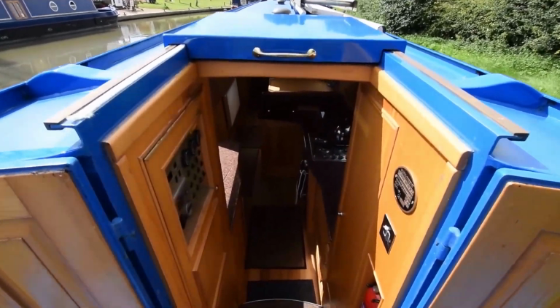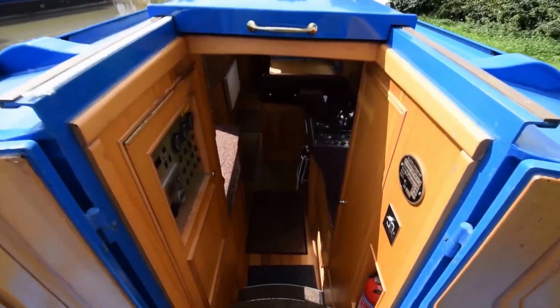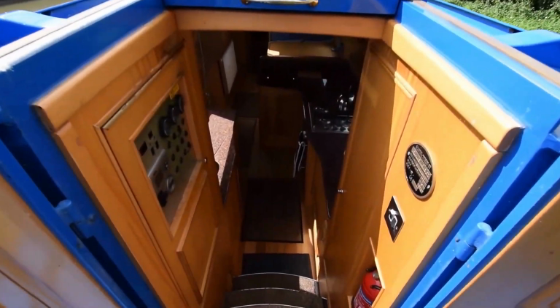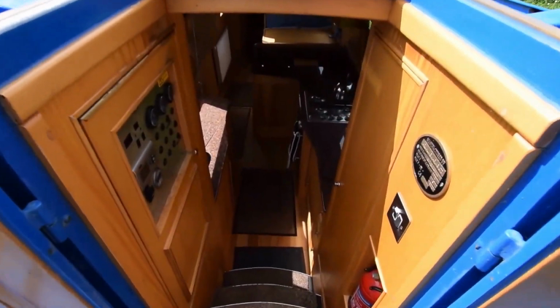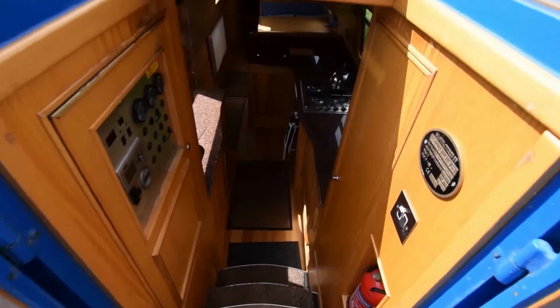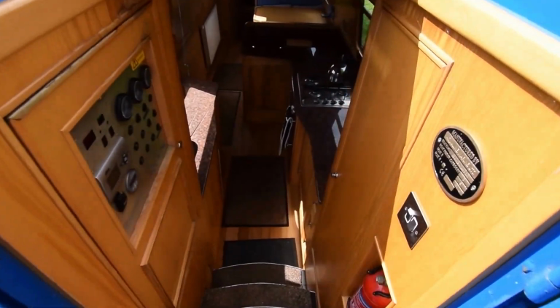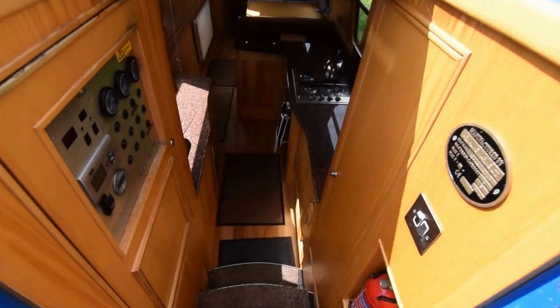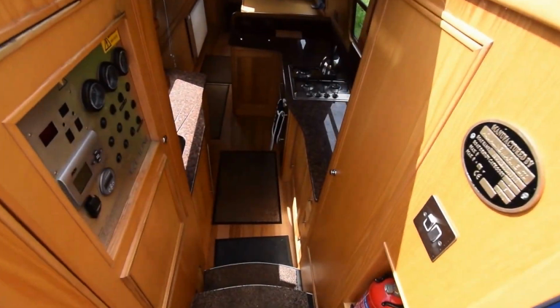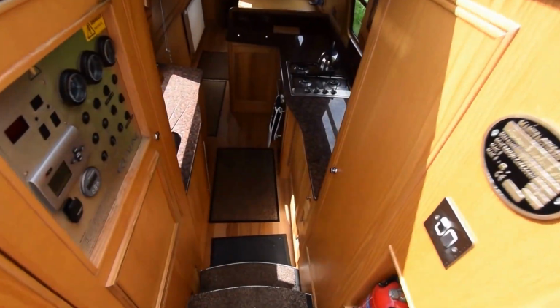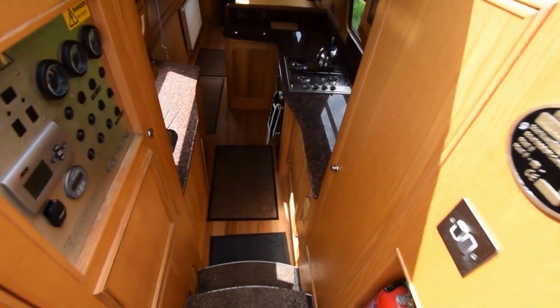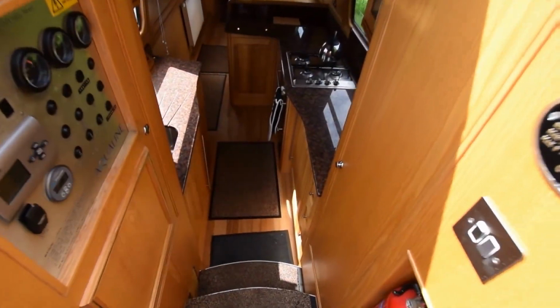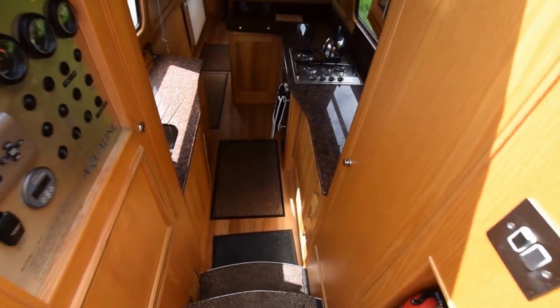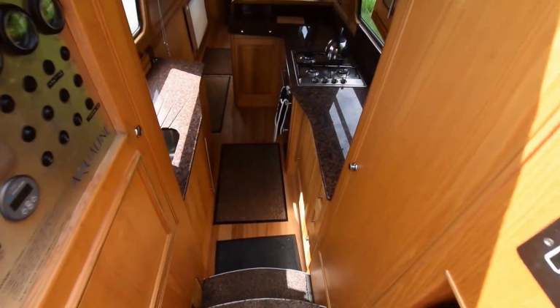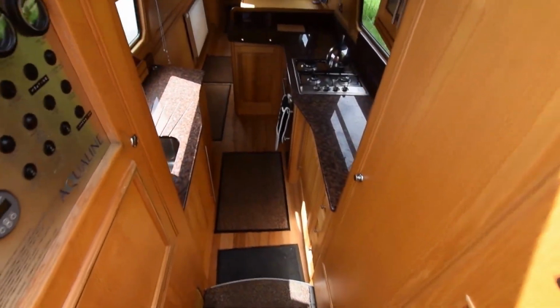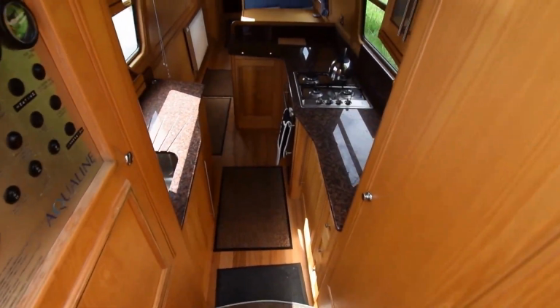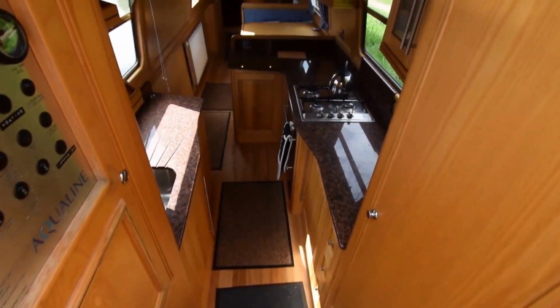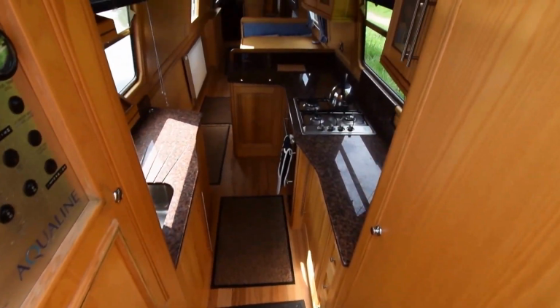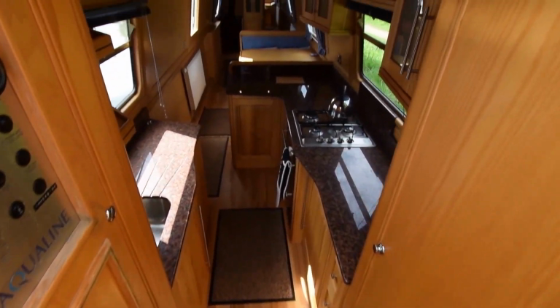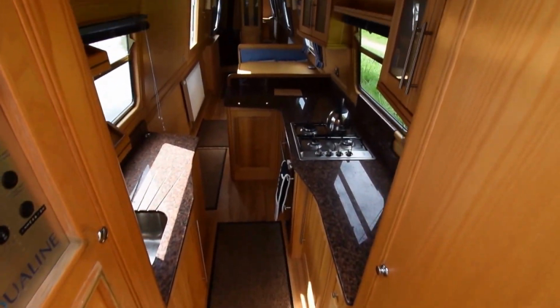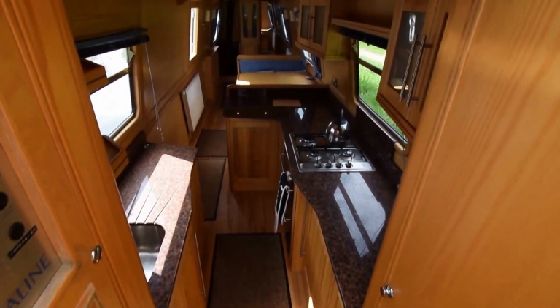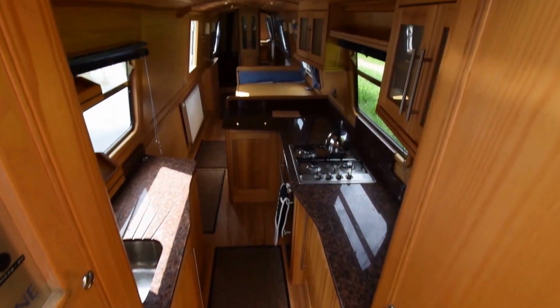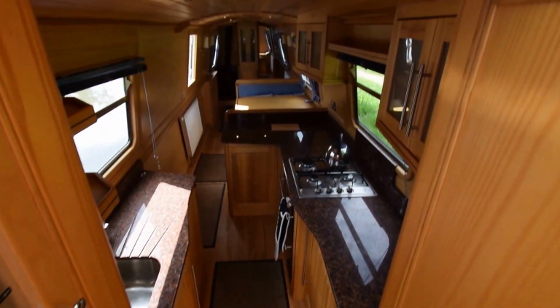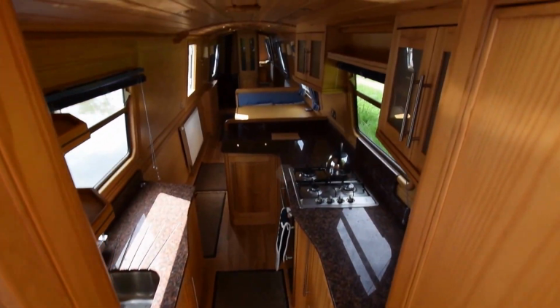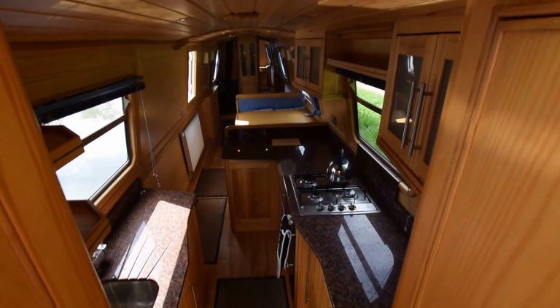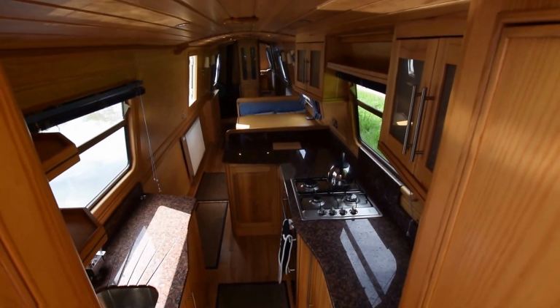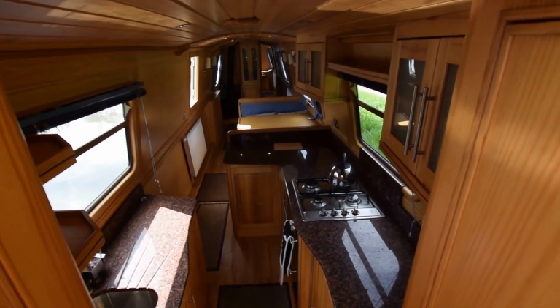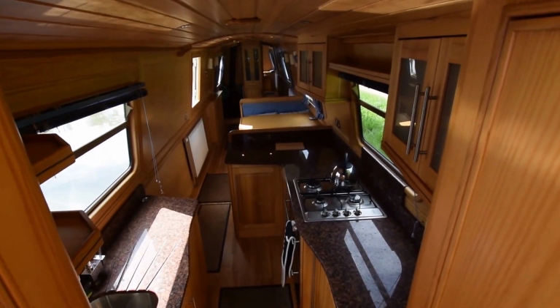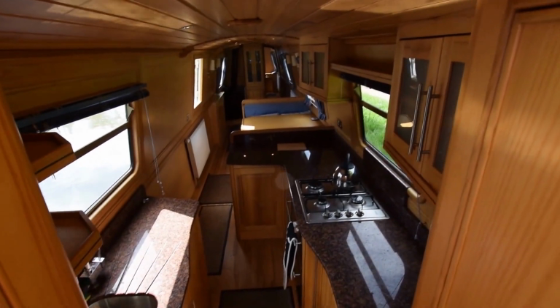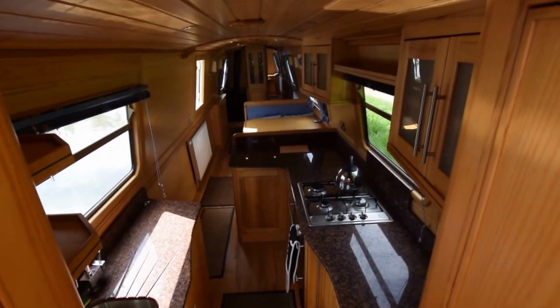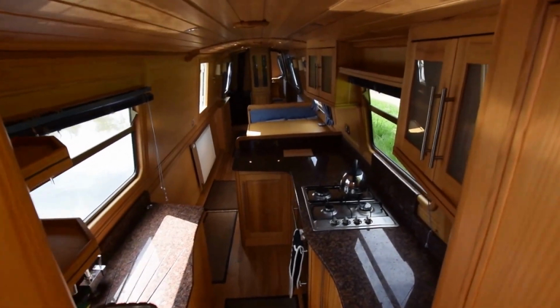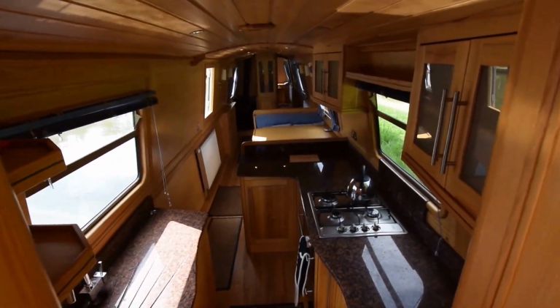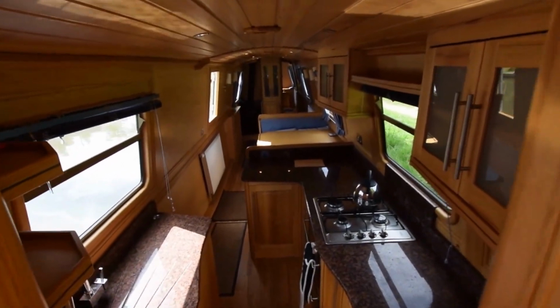Here's the view from the helmsman position. She's a reversed layout, so down we go into the galley.